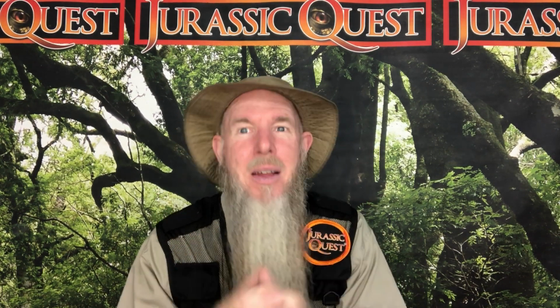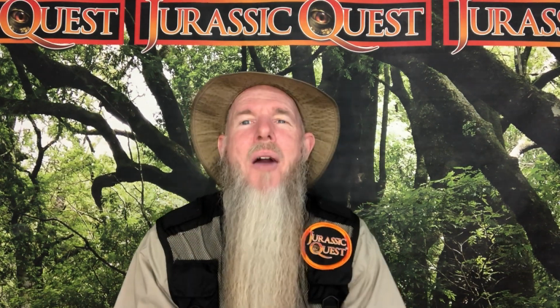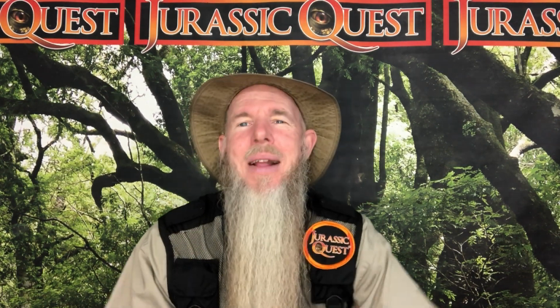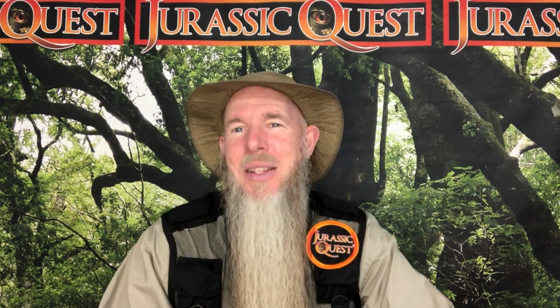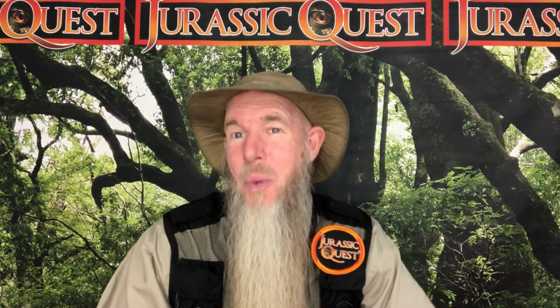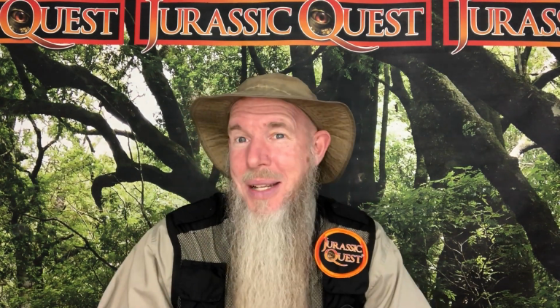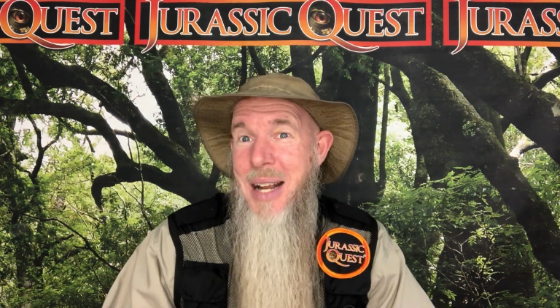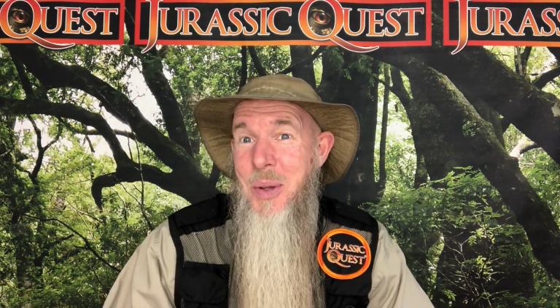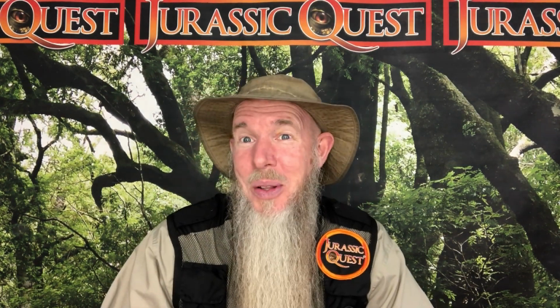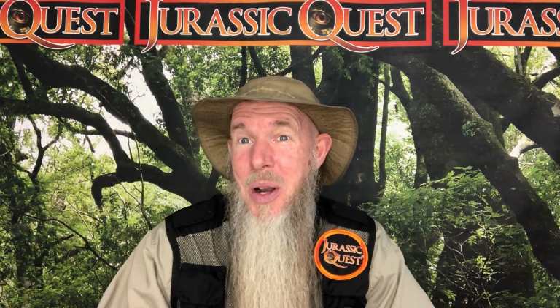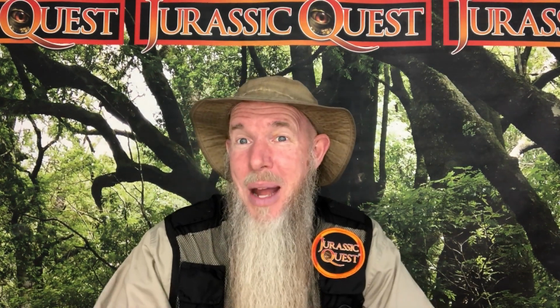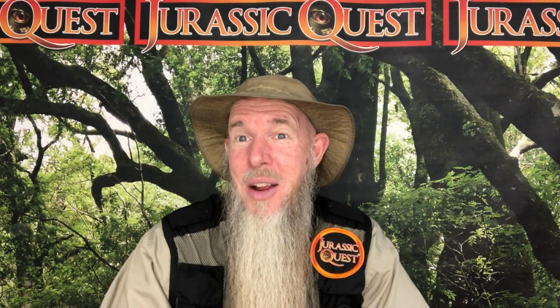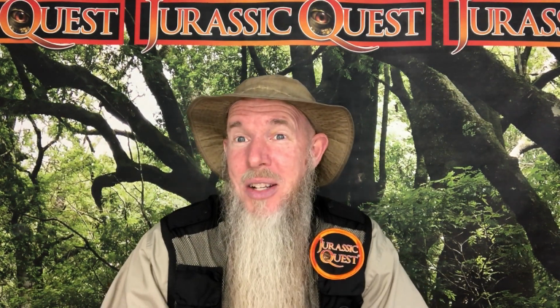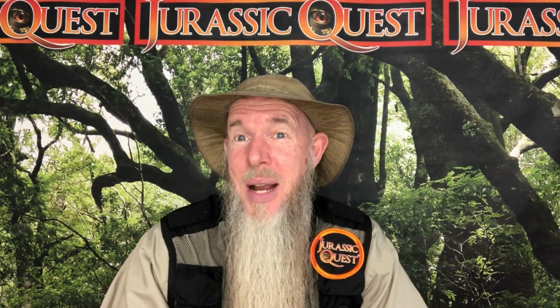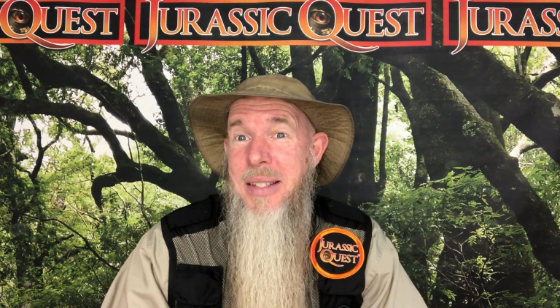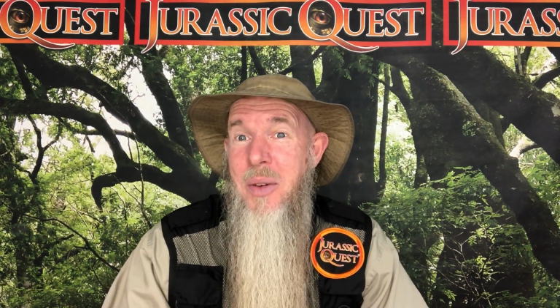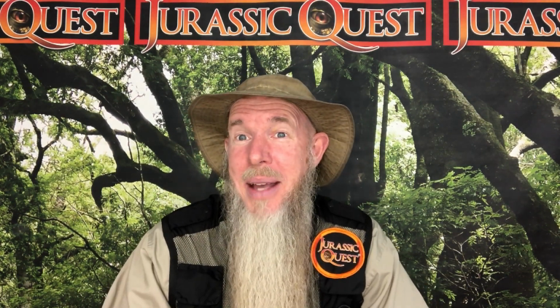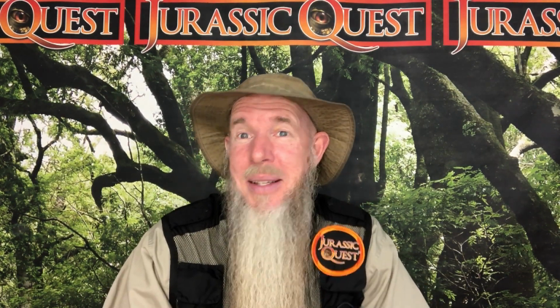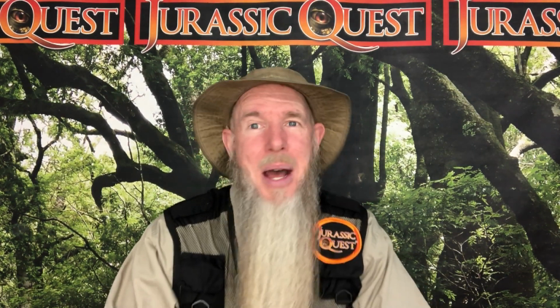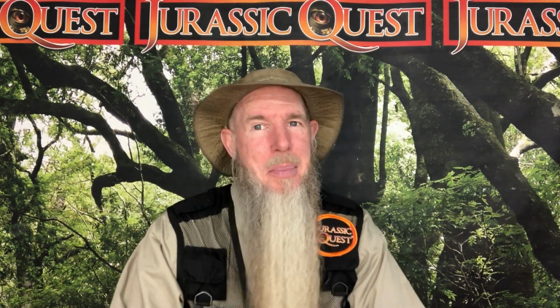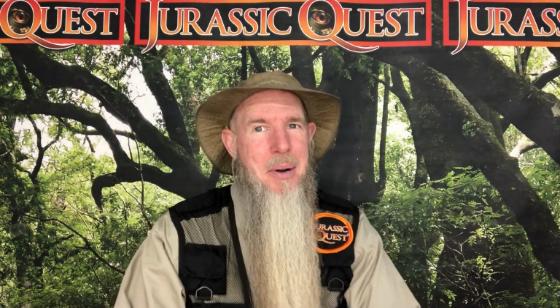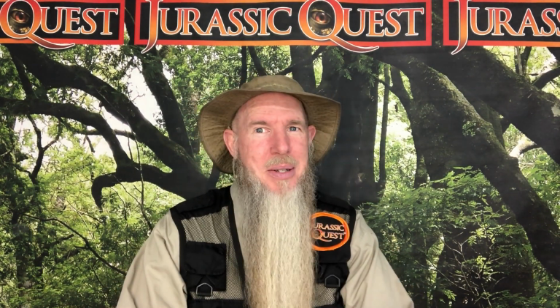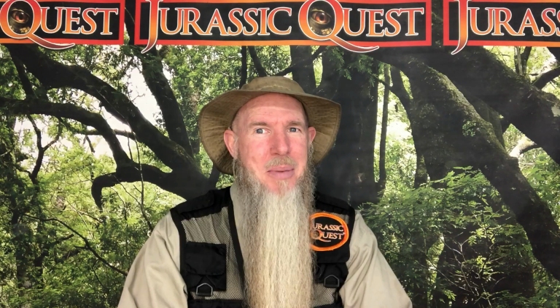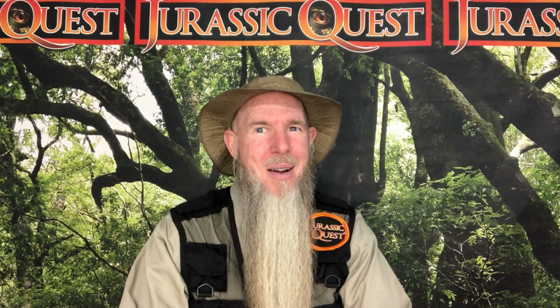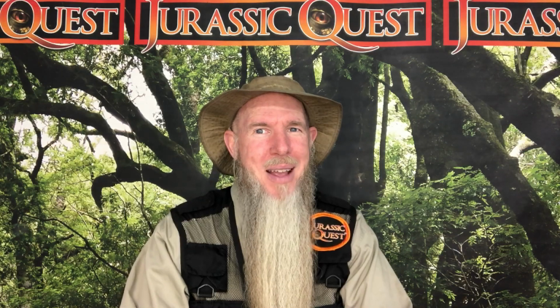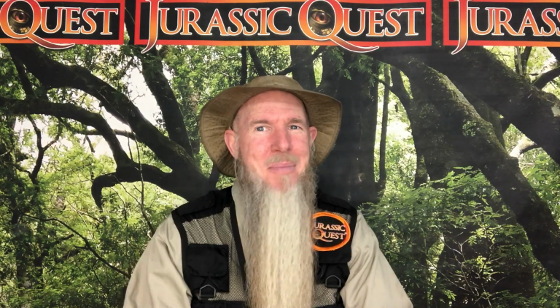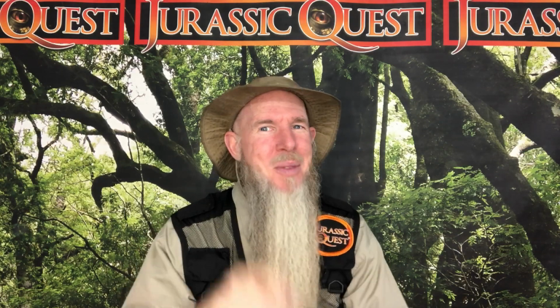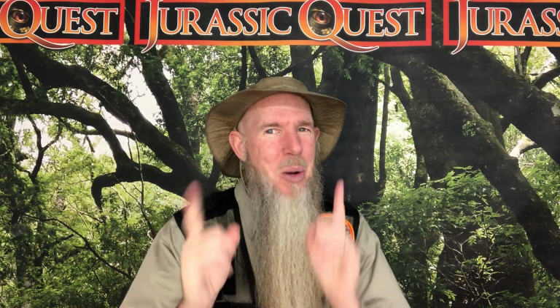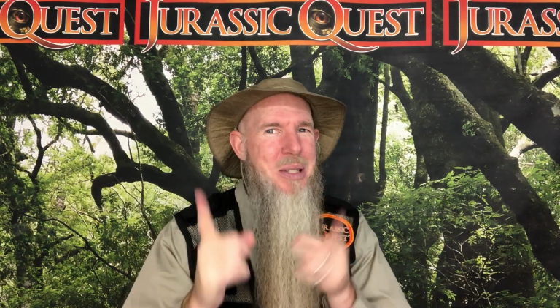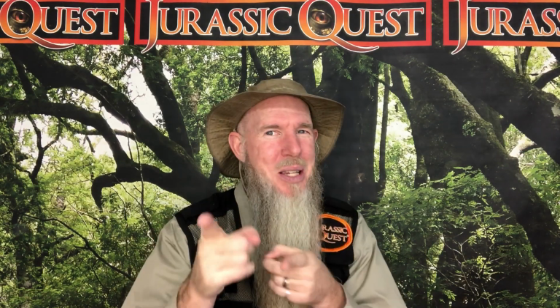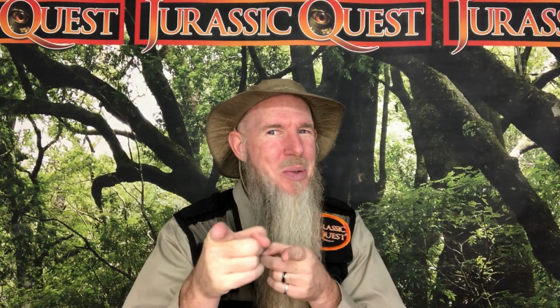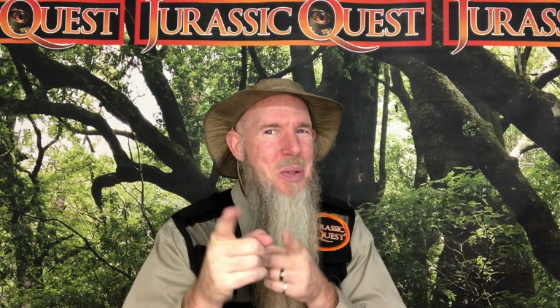Alright, that's one dinosaur you can learn about here at Jurassic Quest. I'm Park Ranger Marty. Hope to see you soon.